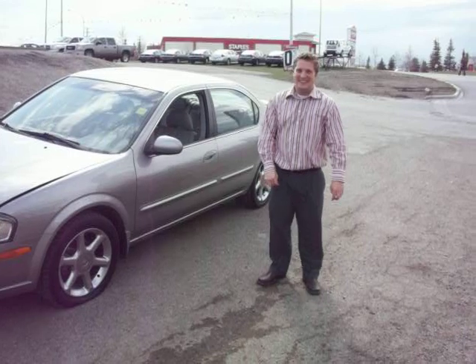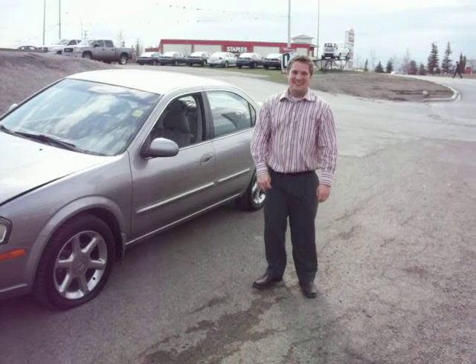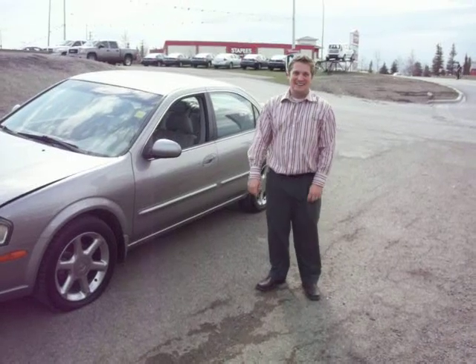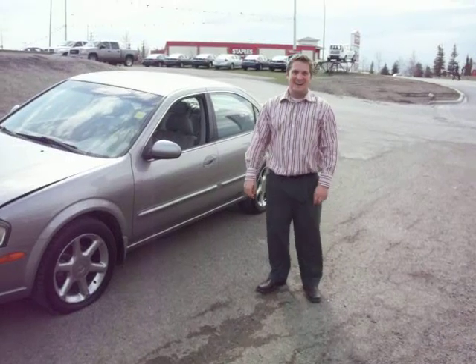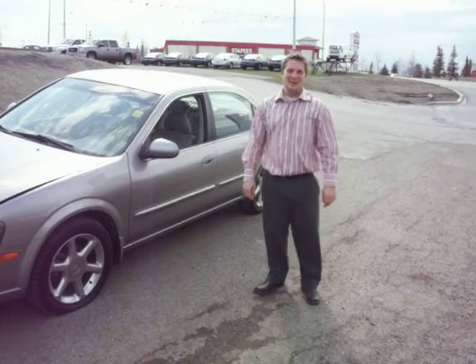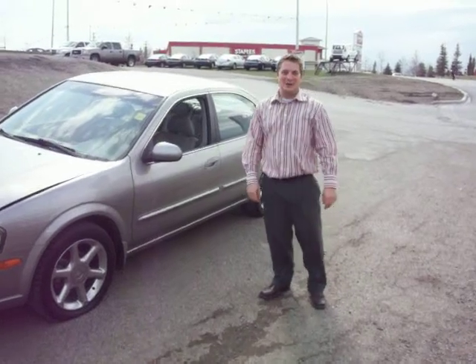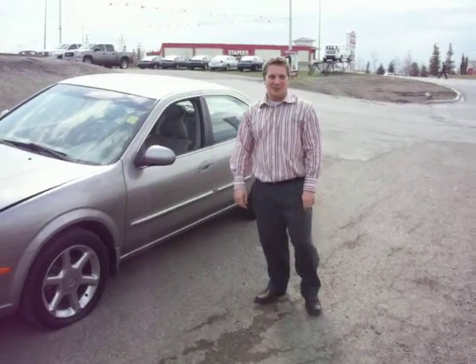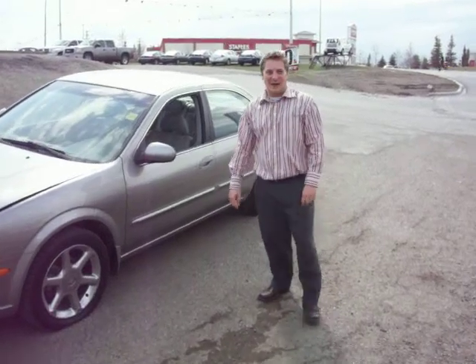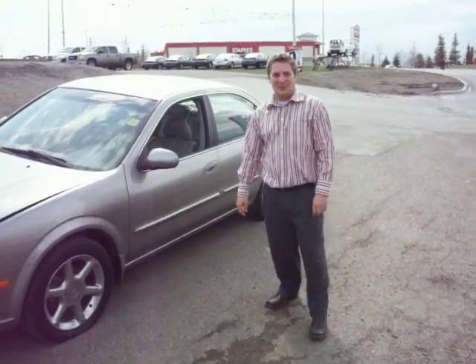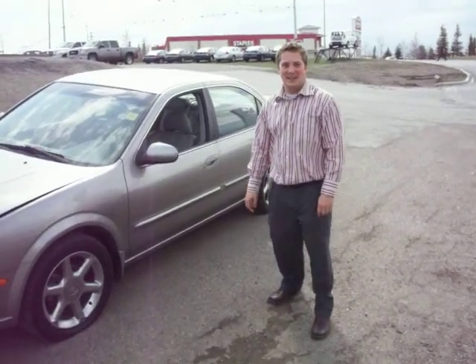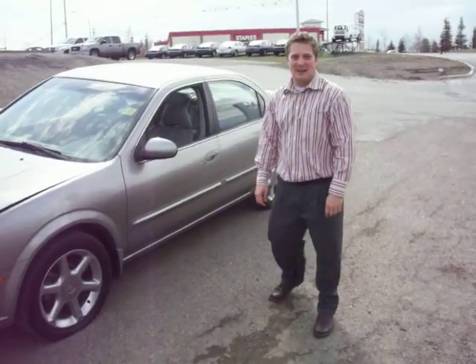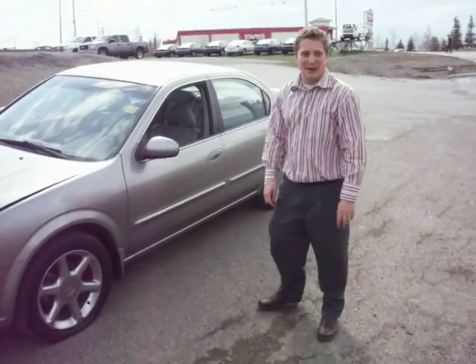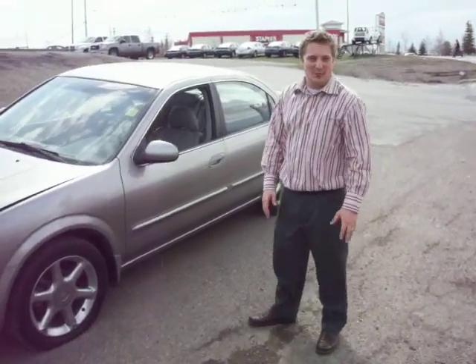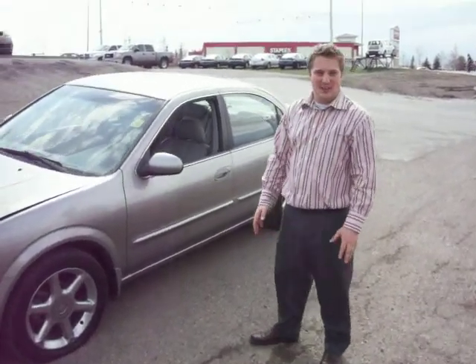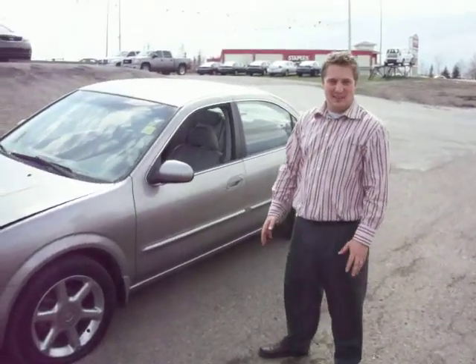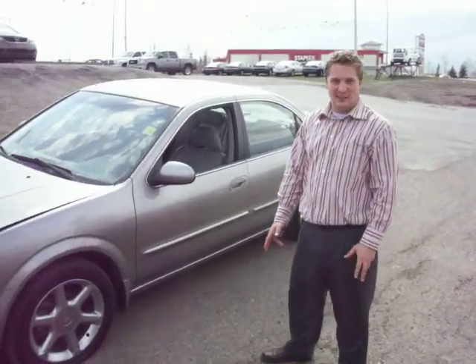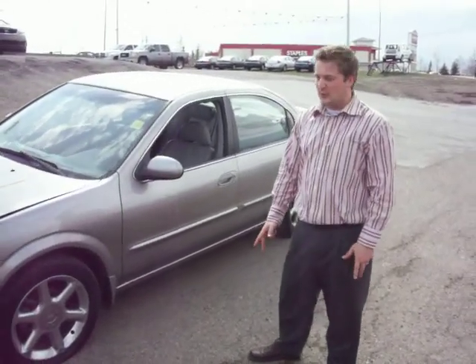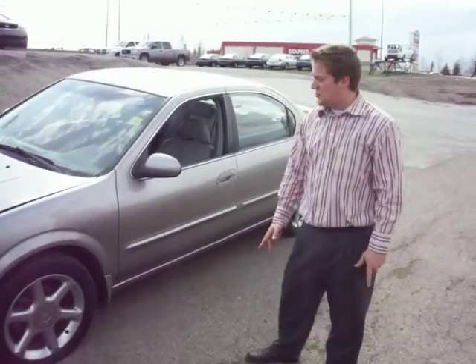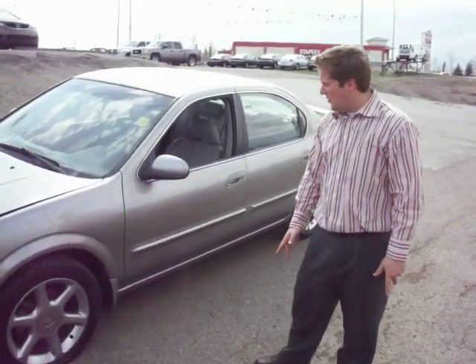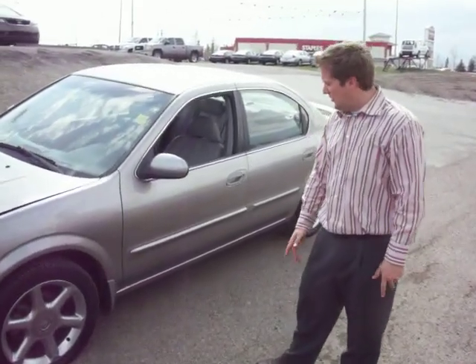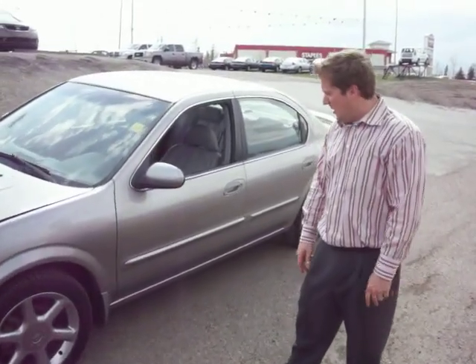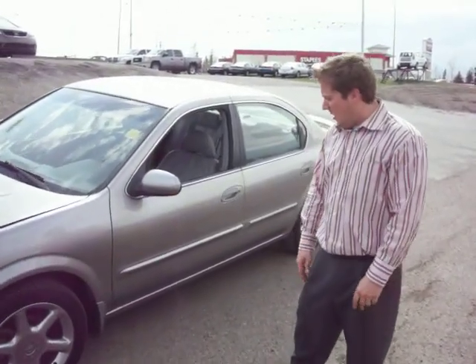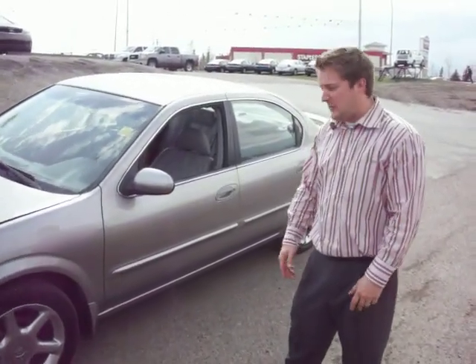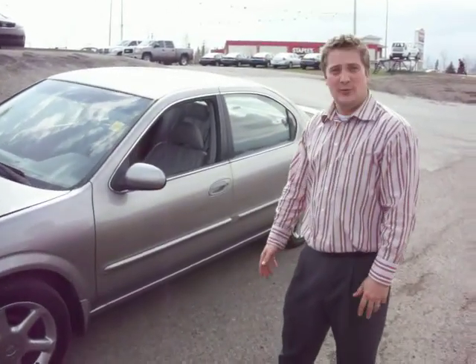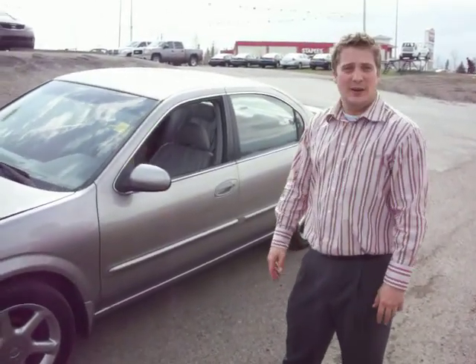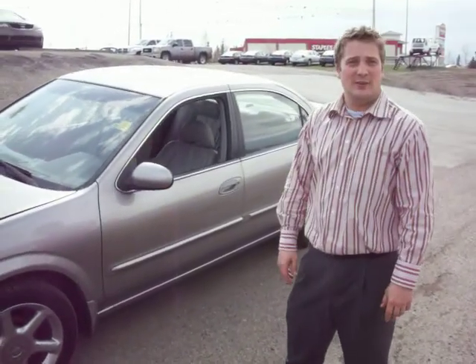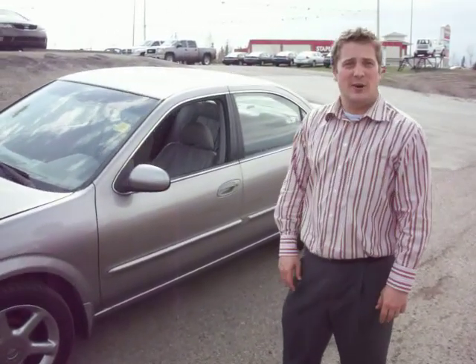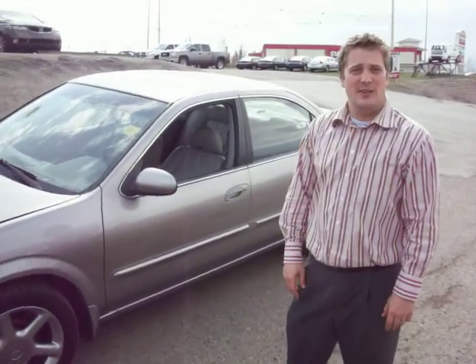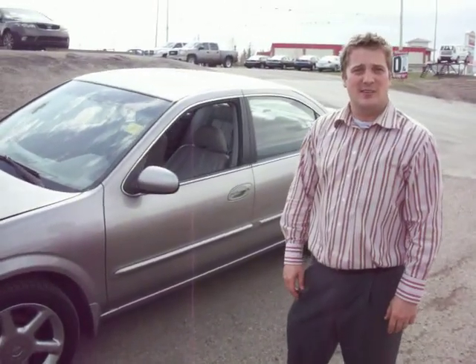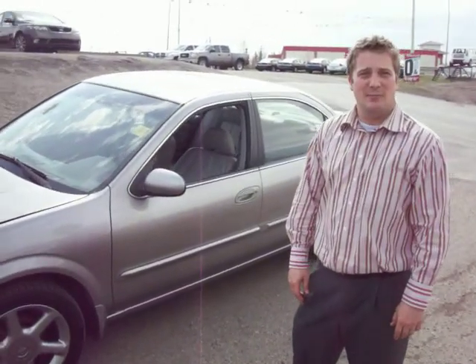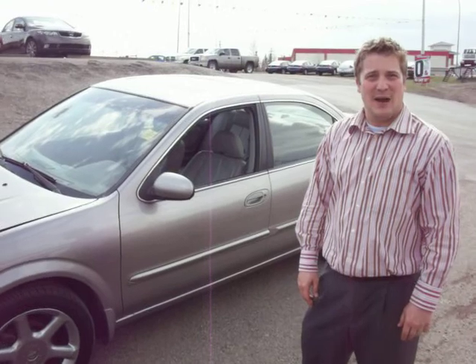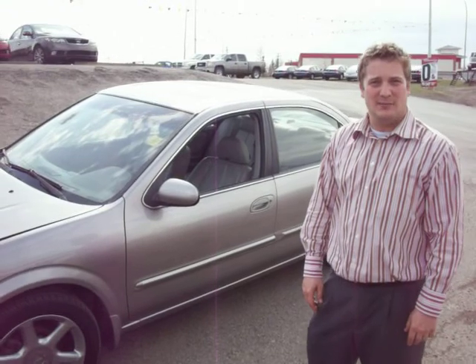Hi there. Welcome to Capital Kia. My name is Jason. I just want to show you our 2001 Nissan Maxima.